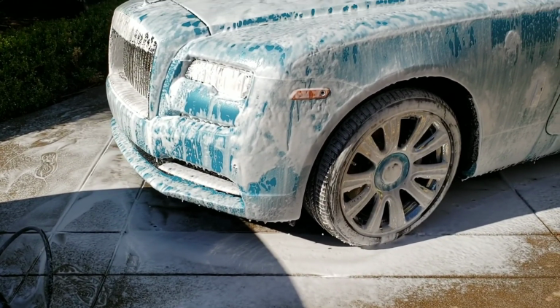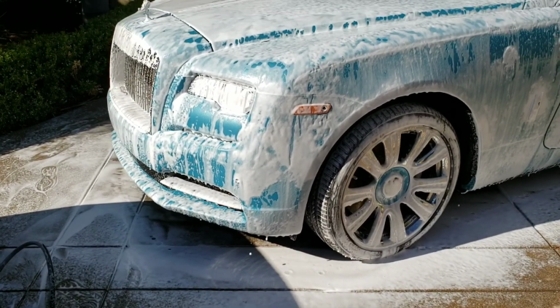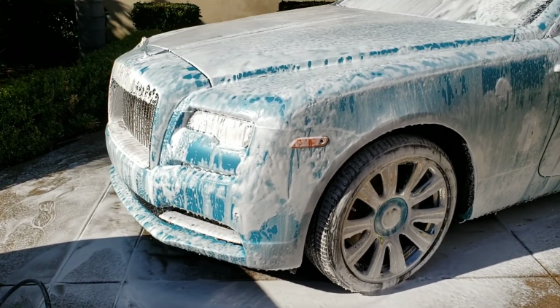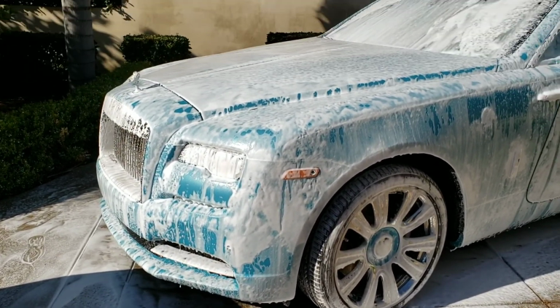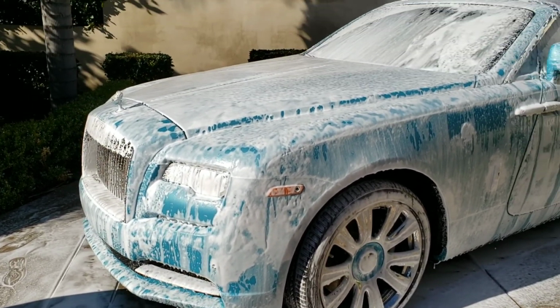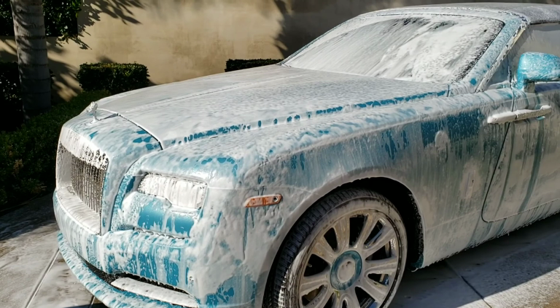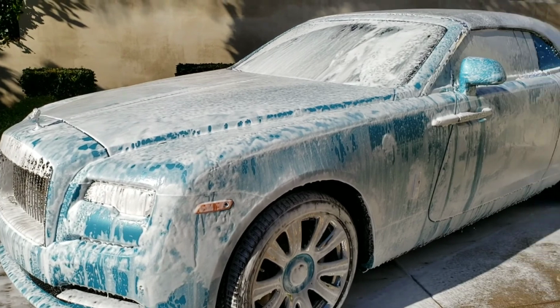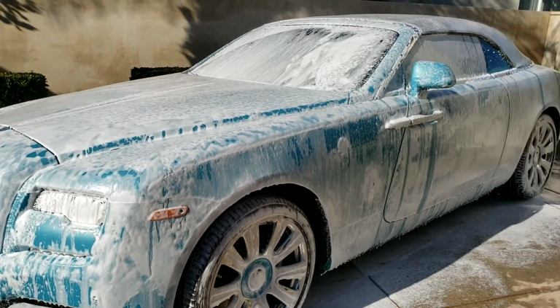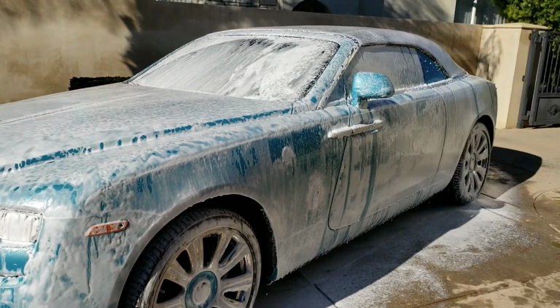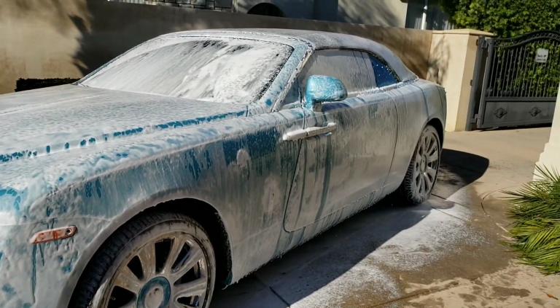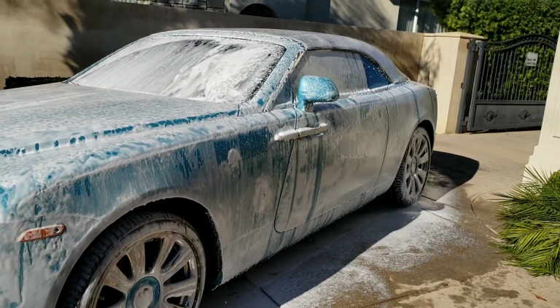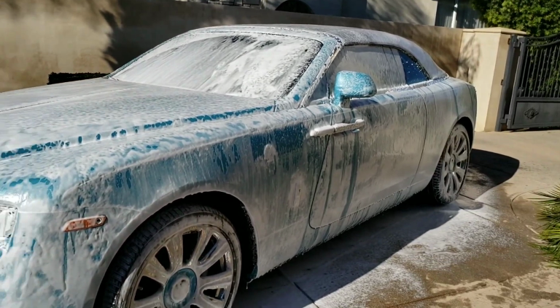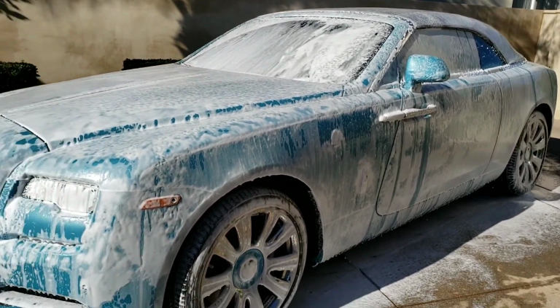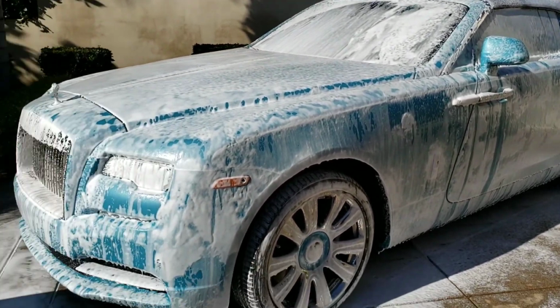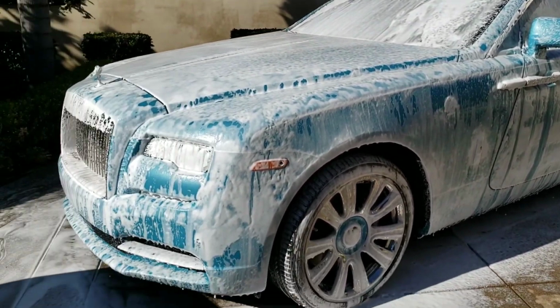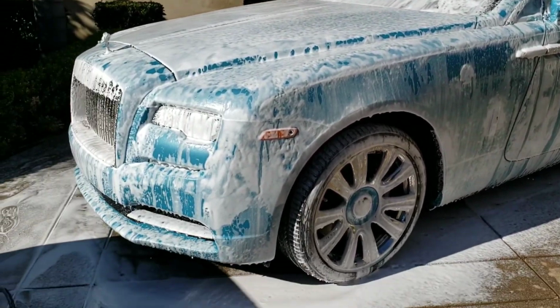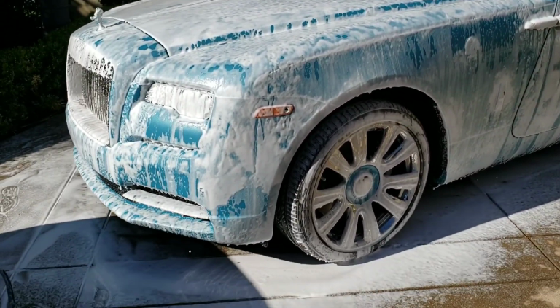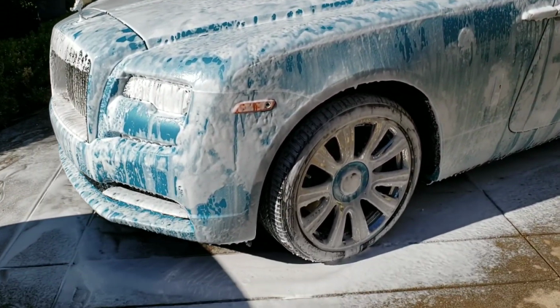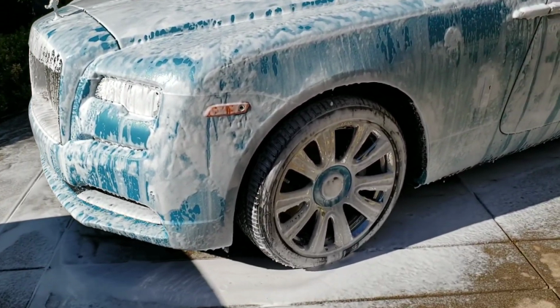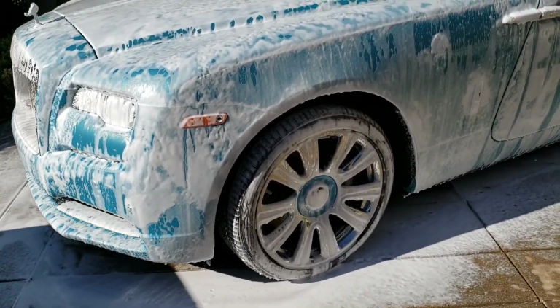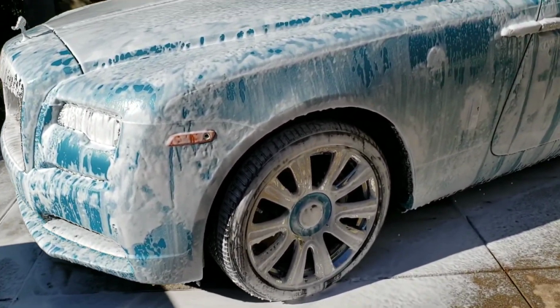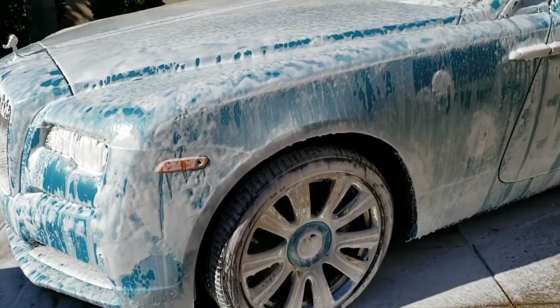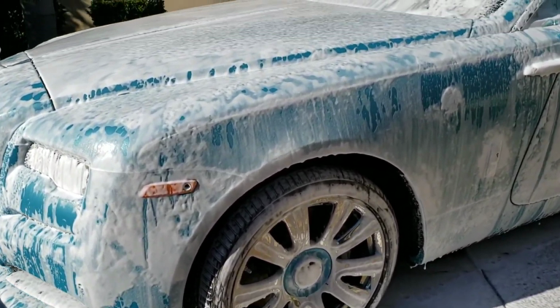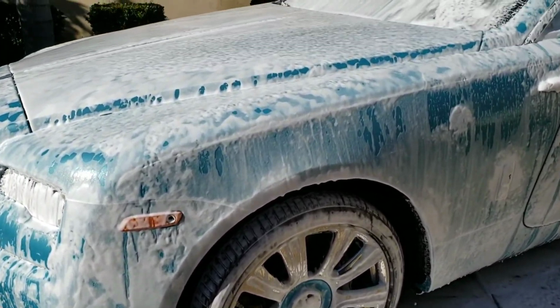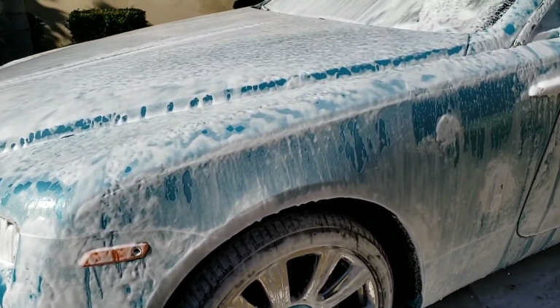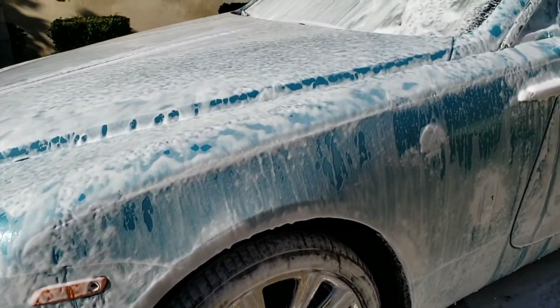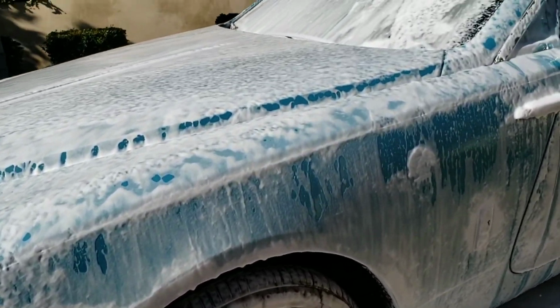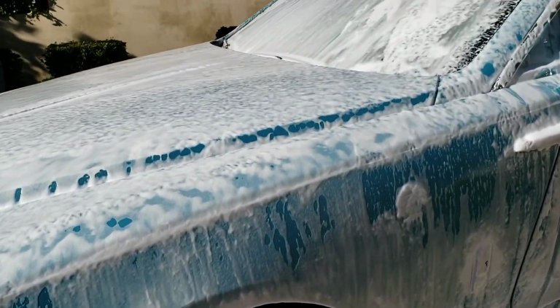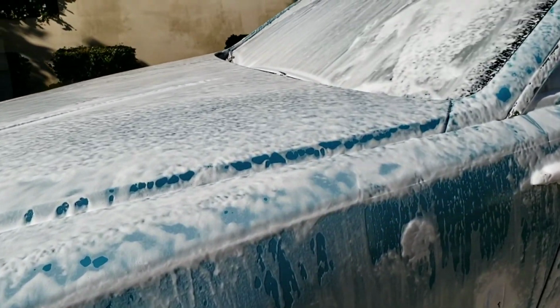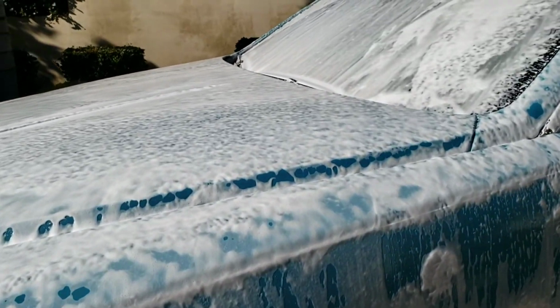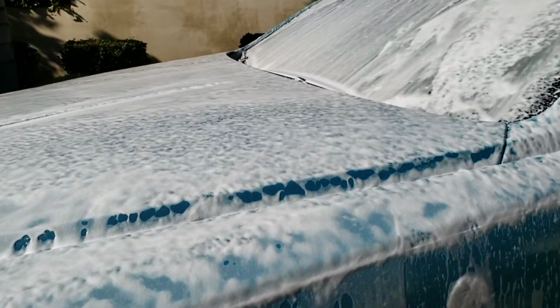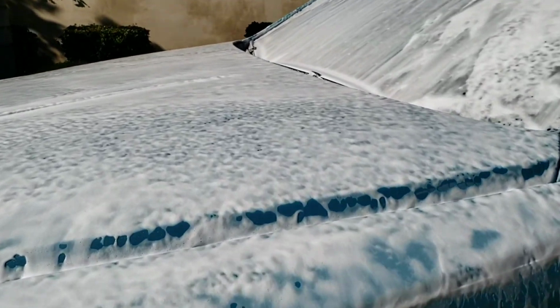There it is — the Rolls-Royce Dawn all foamed up. Look at all these suds just on the car.